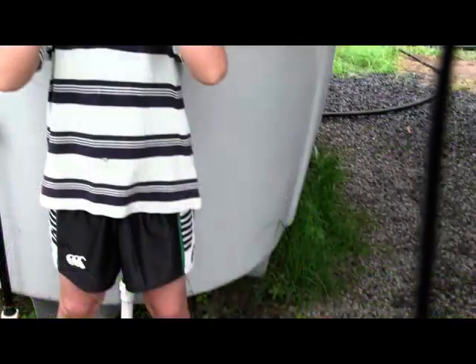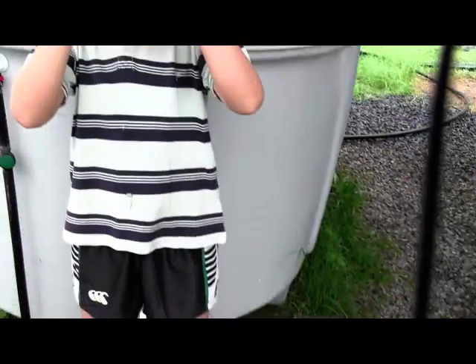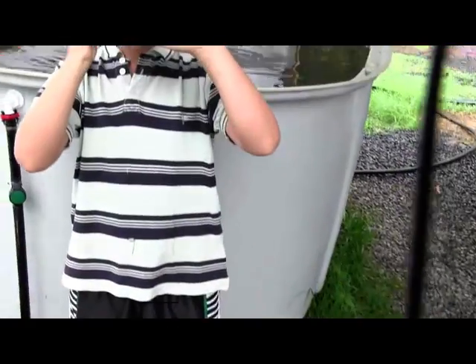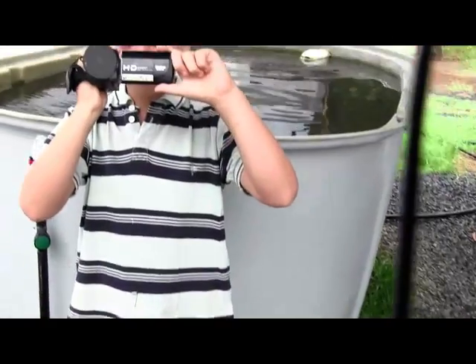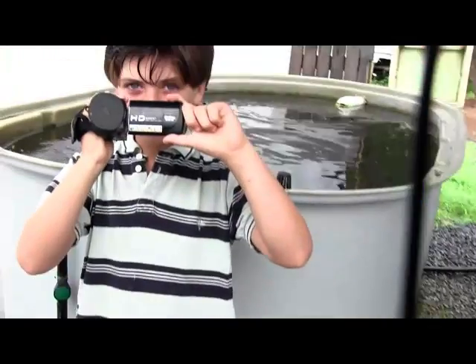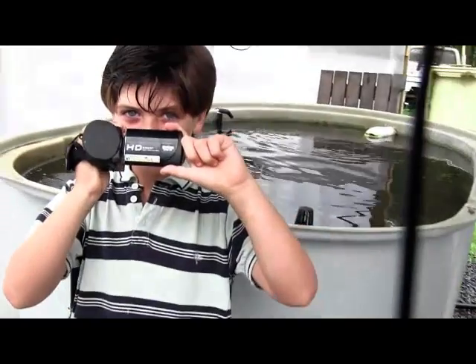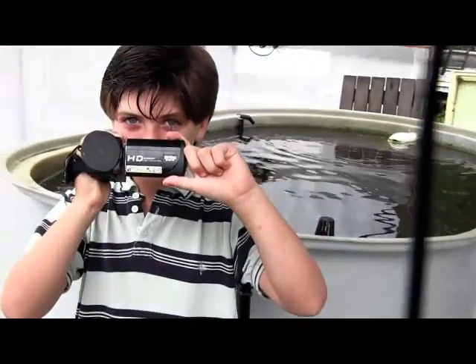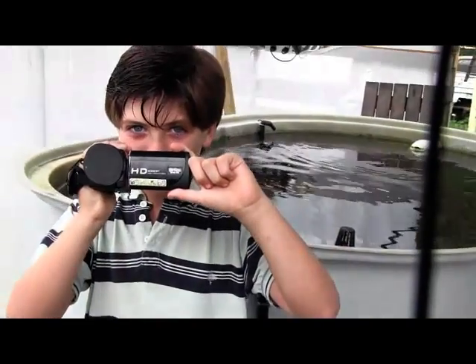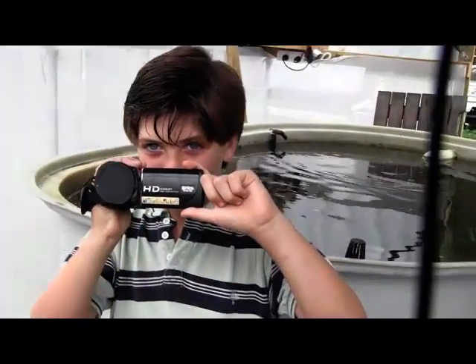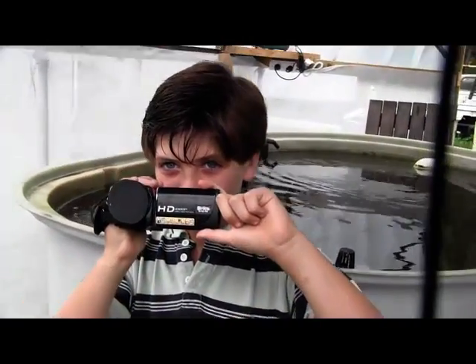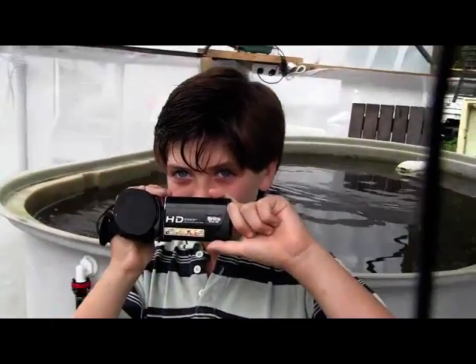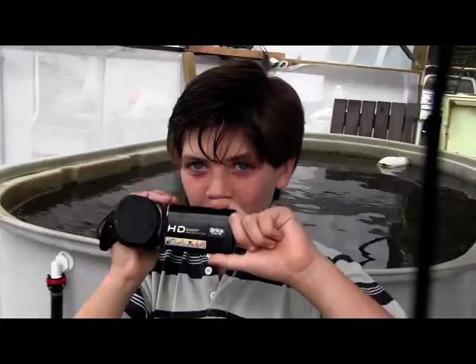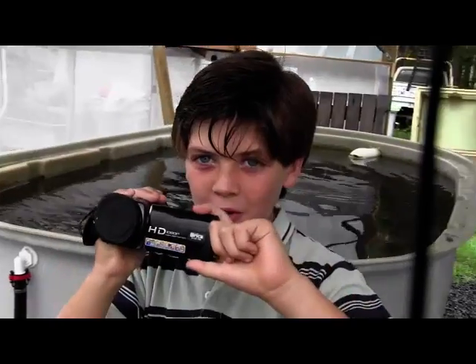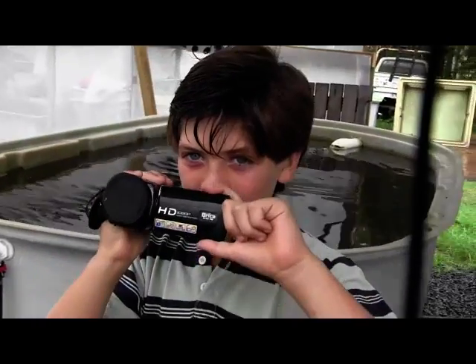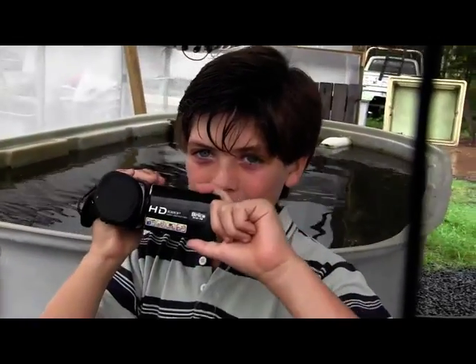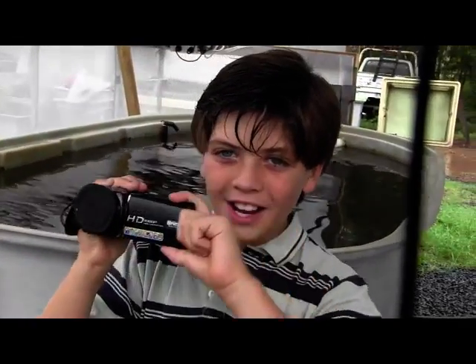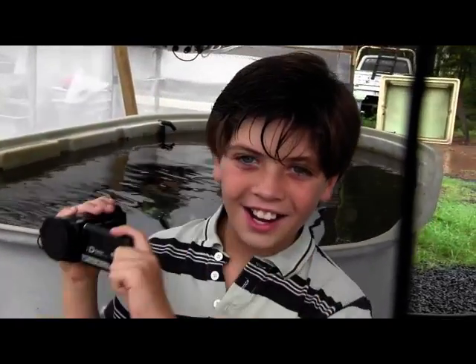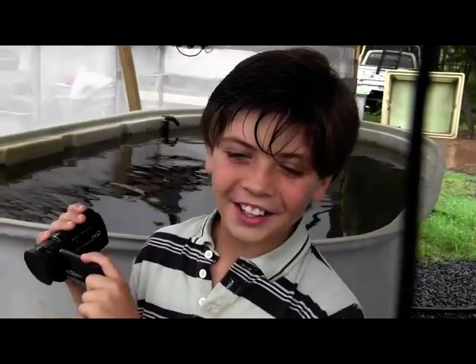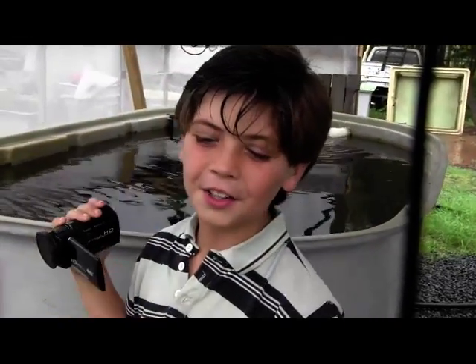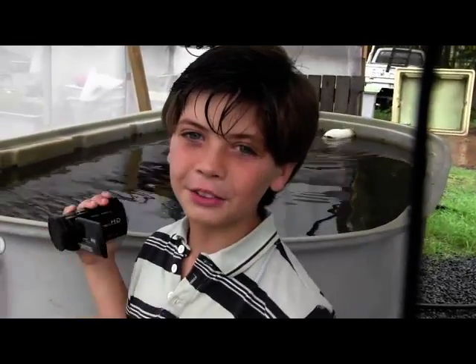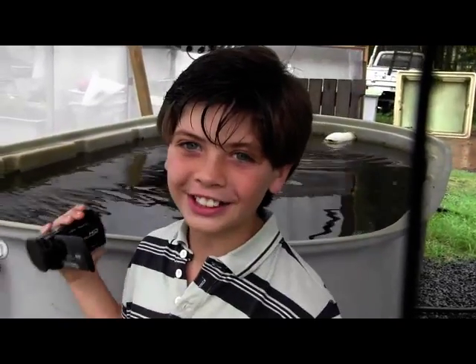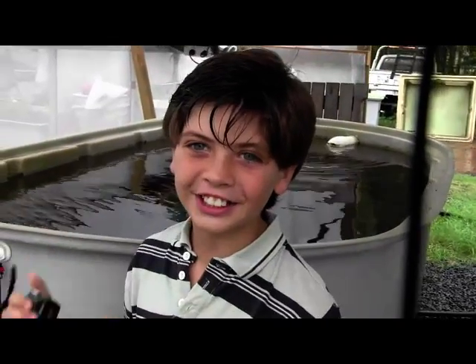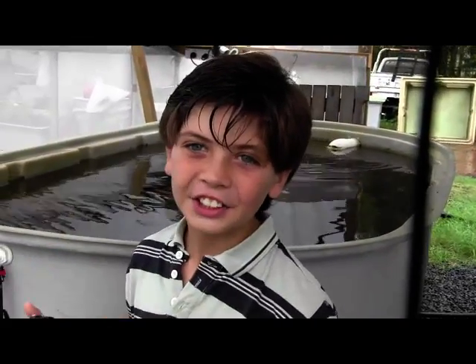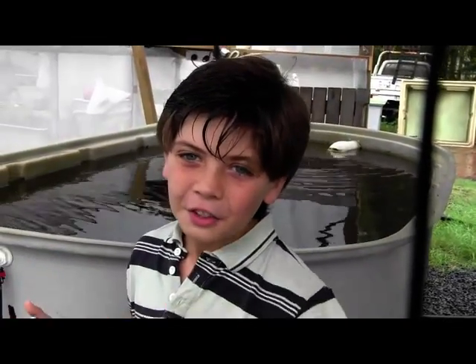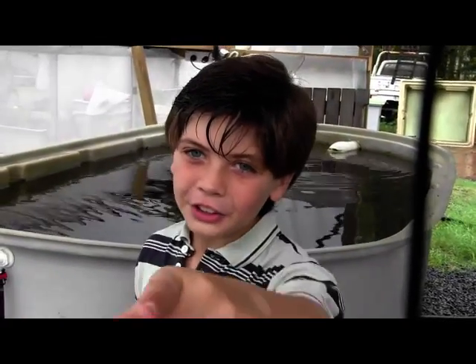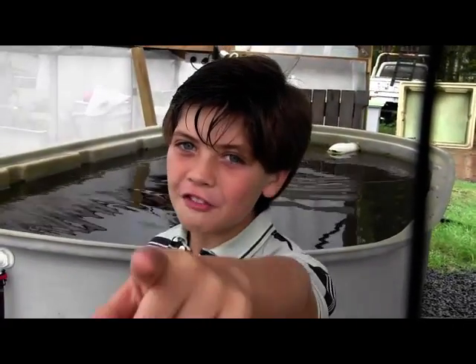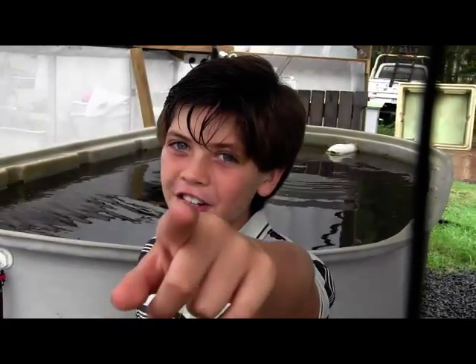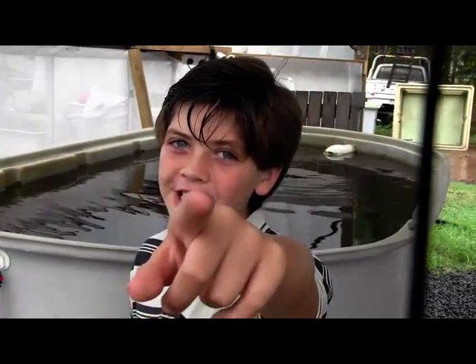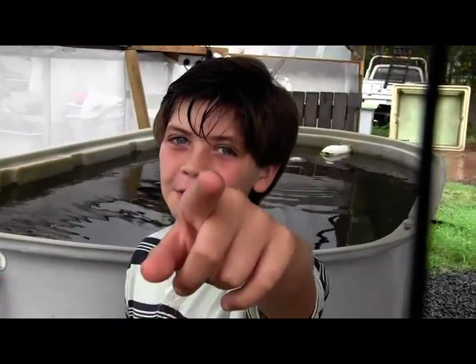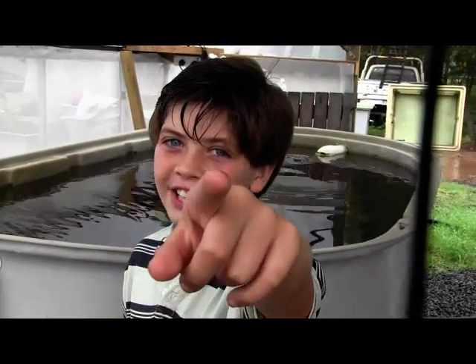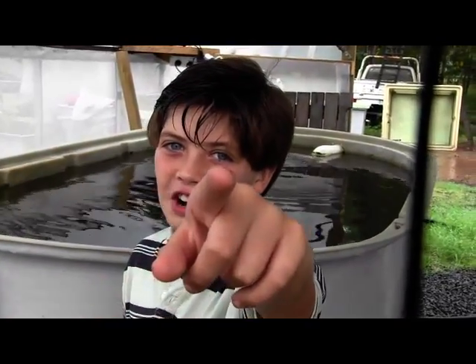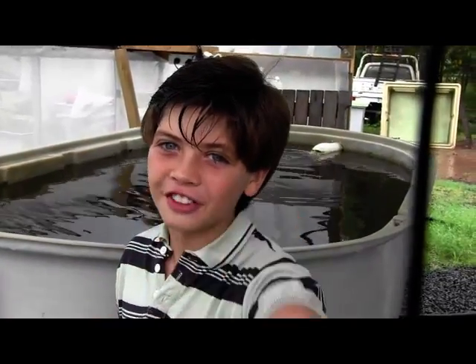I've got my grandson here today doing the filming. Say hello, Jezak. Hi, I'm Jezak. Watch out Frank, I'm taking over!